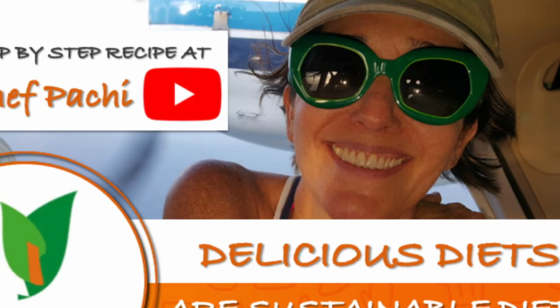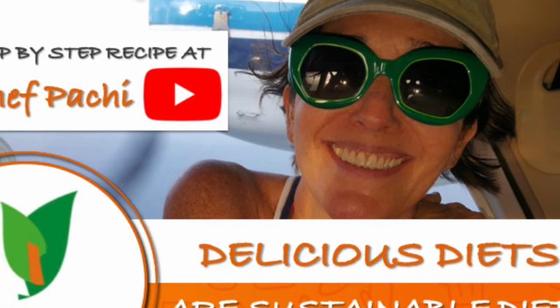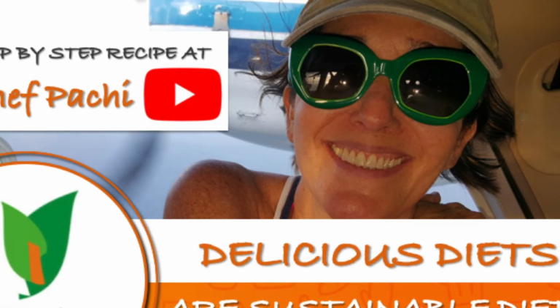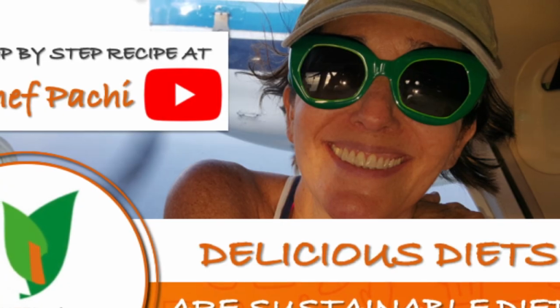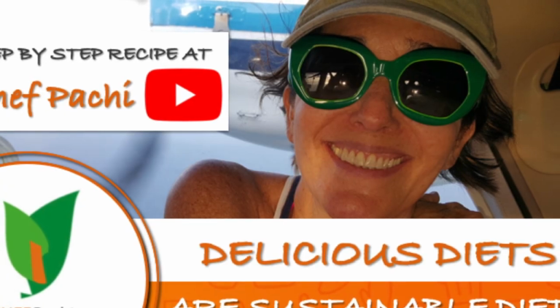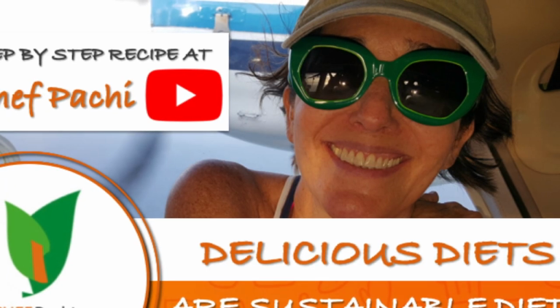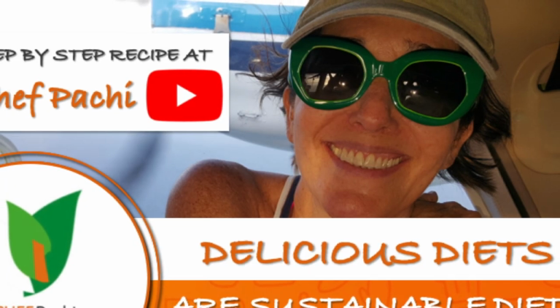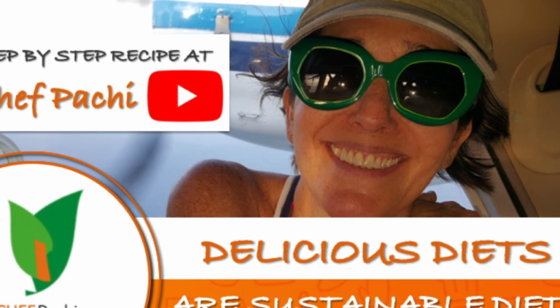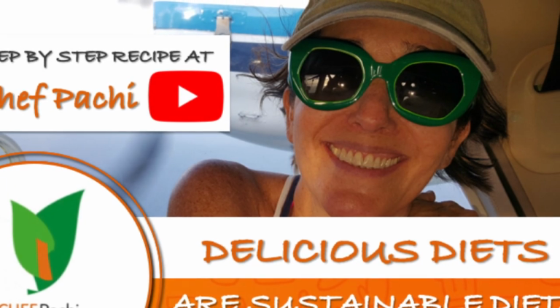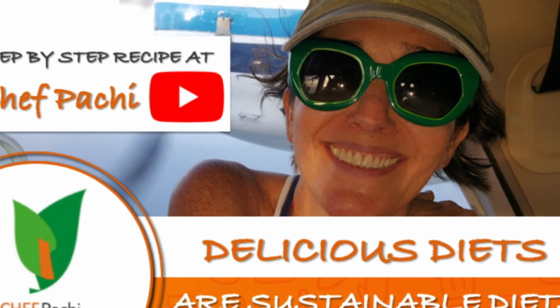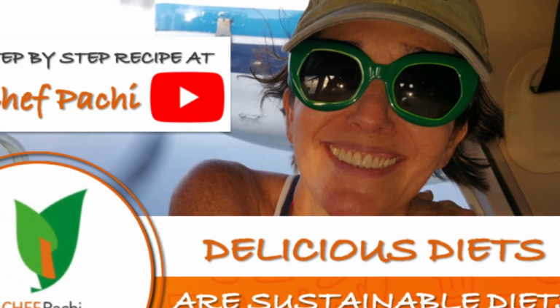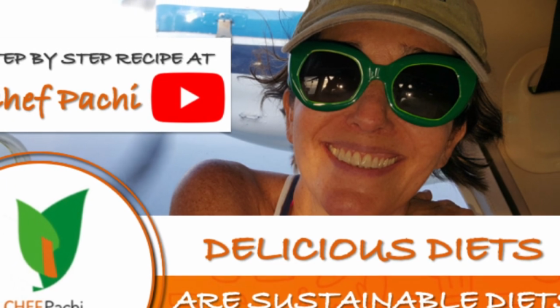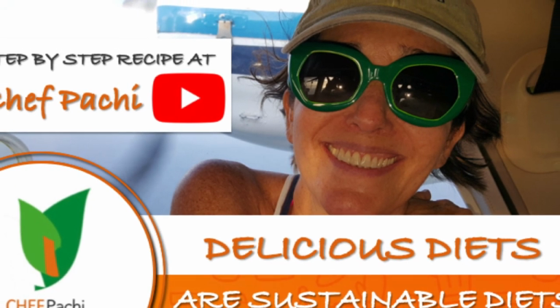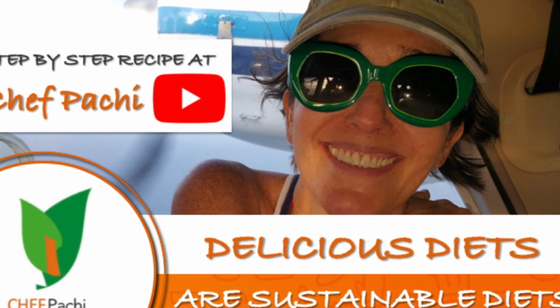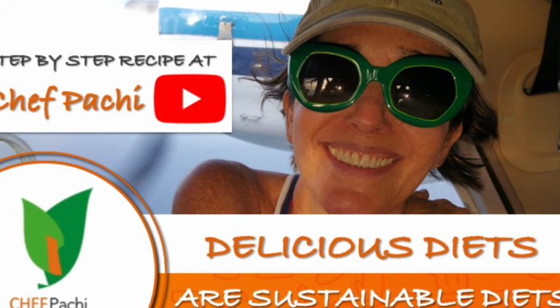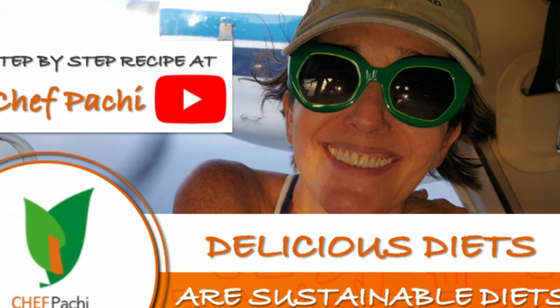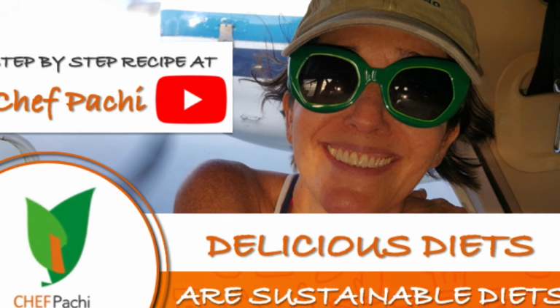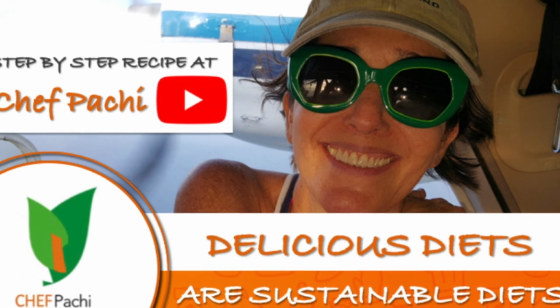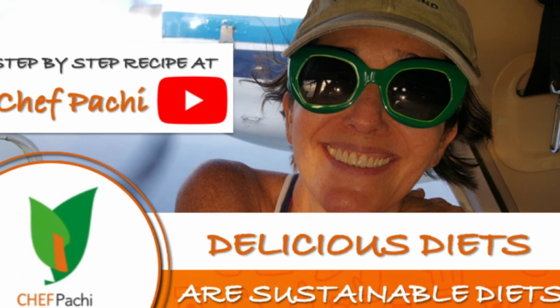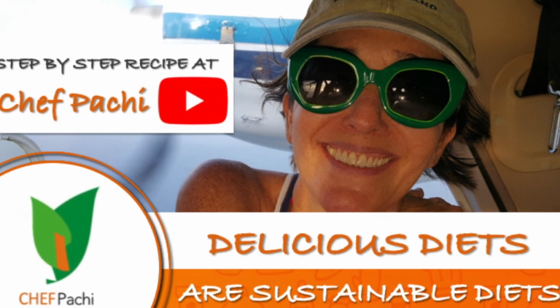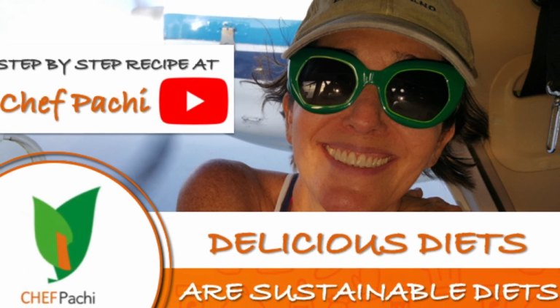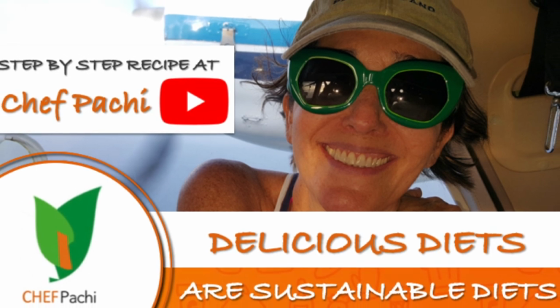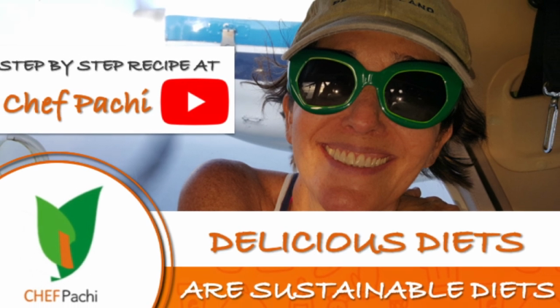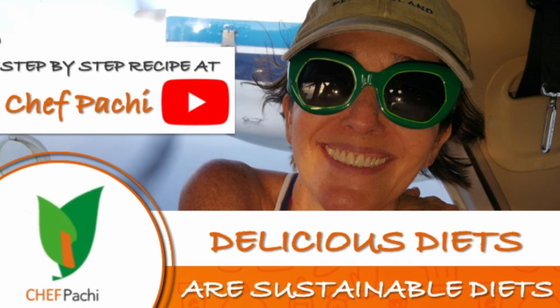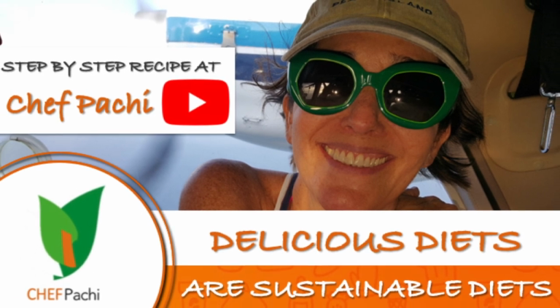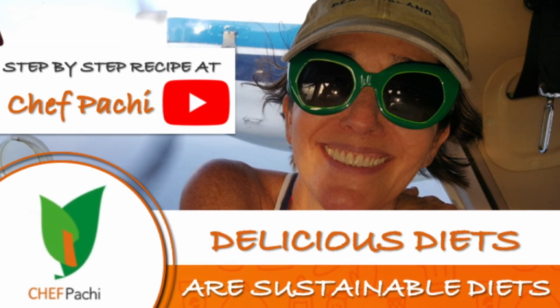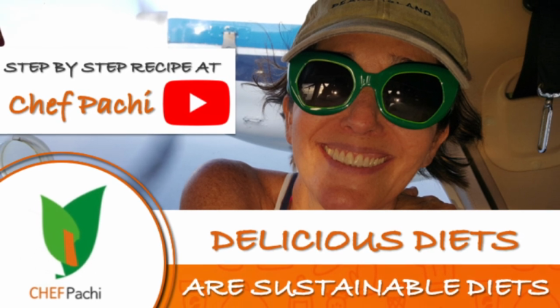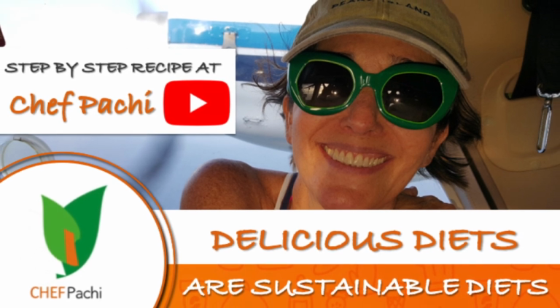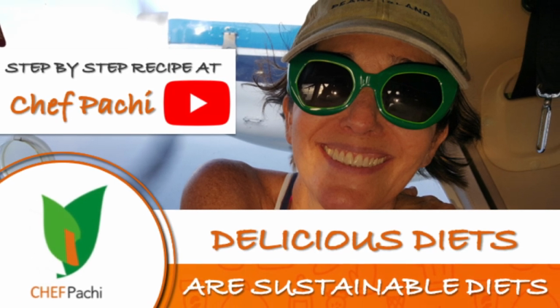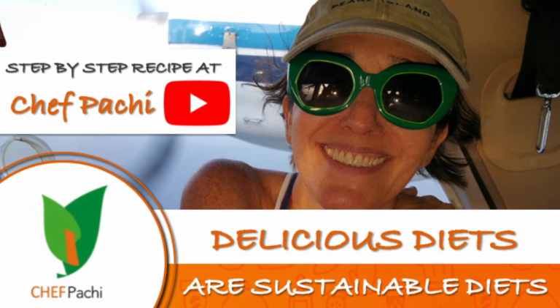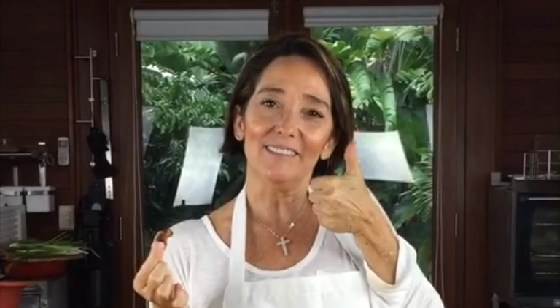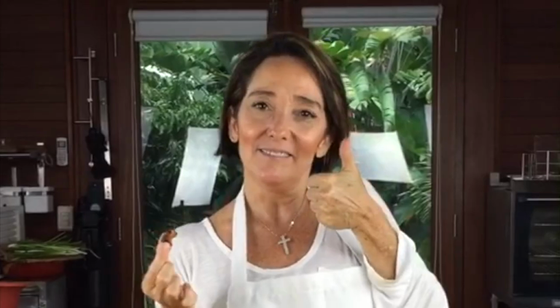Remember, with Chef Pachi — delicious food, amazing food. Enjoy!